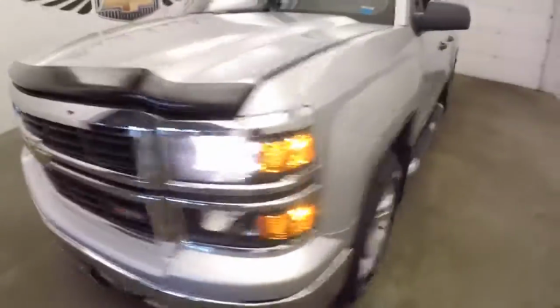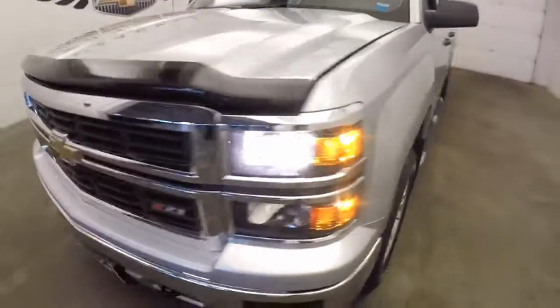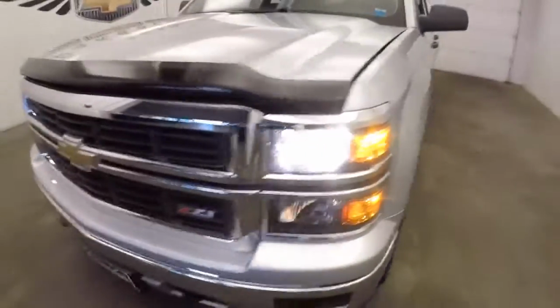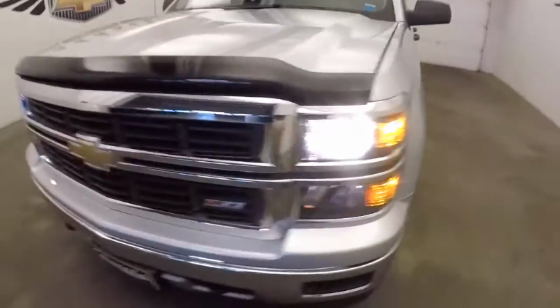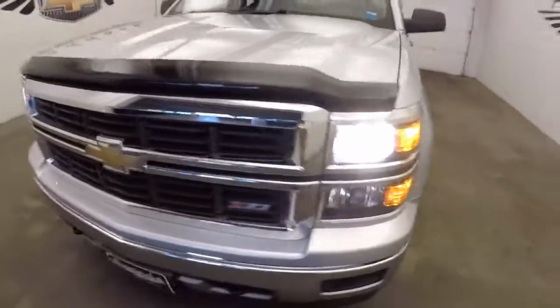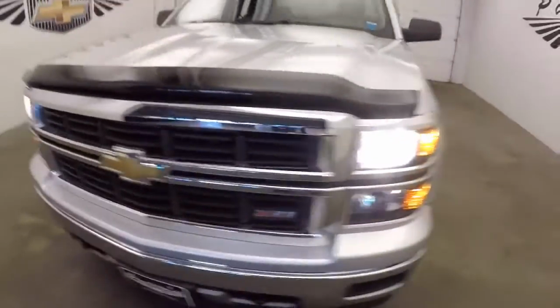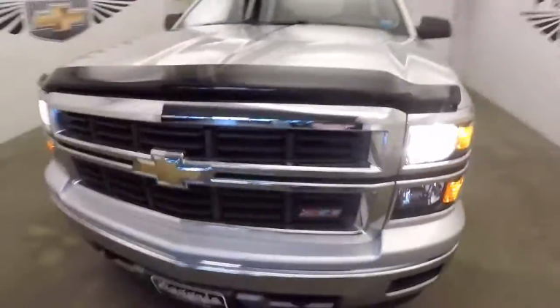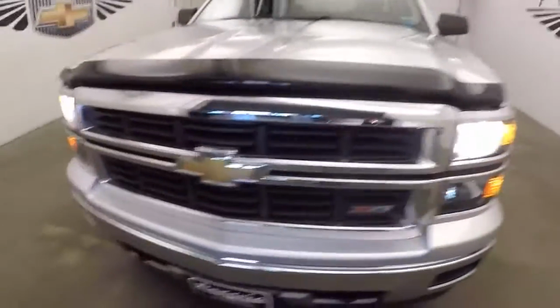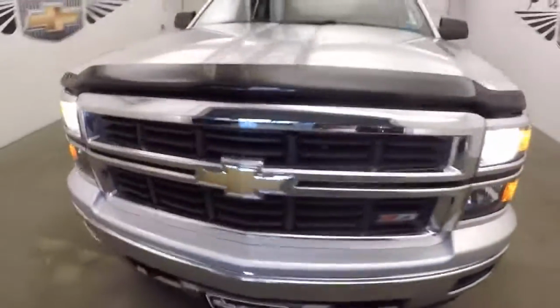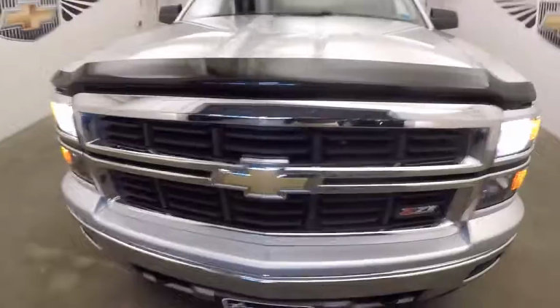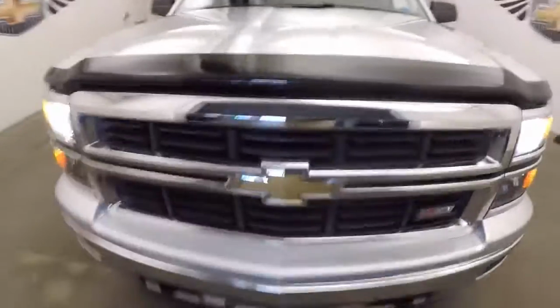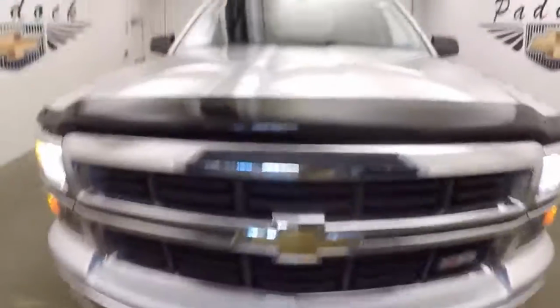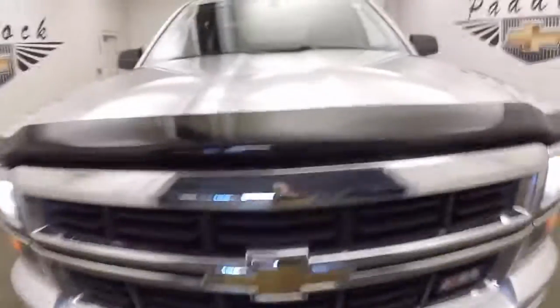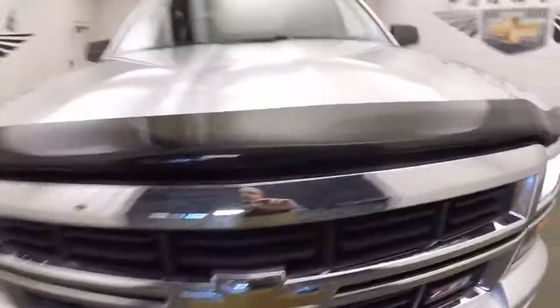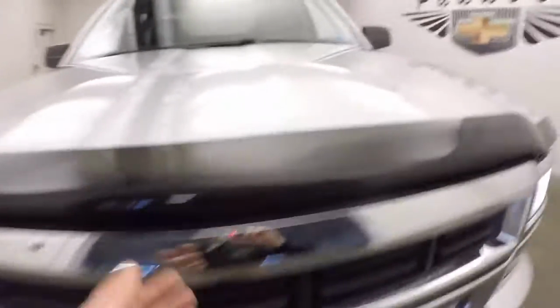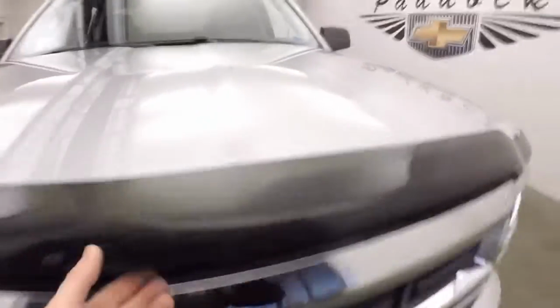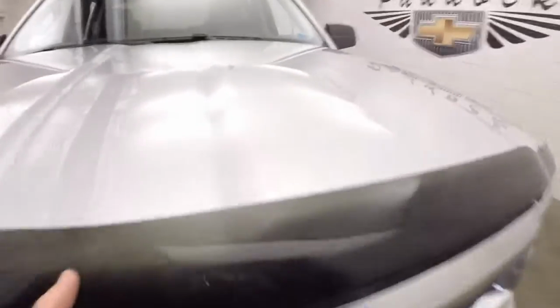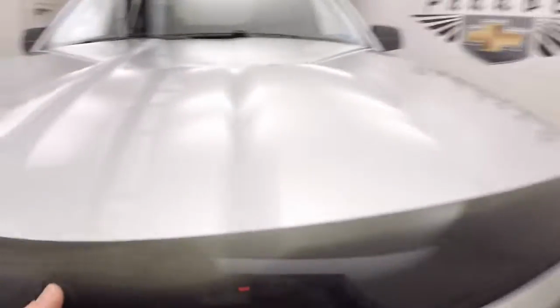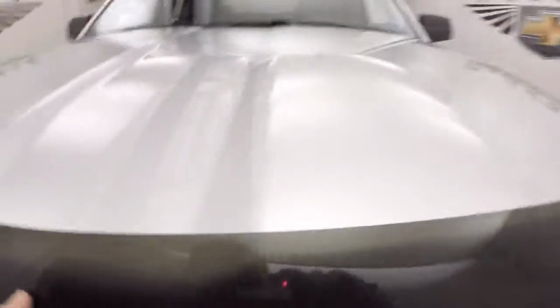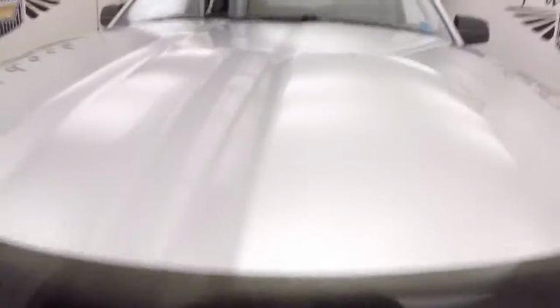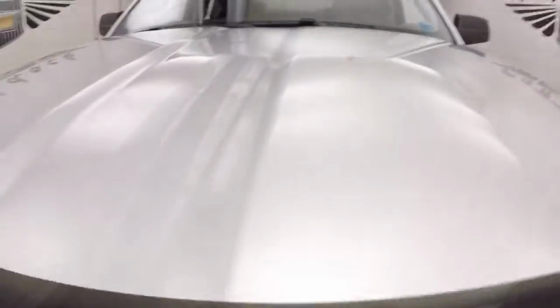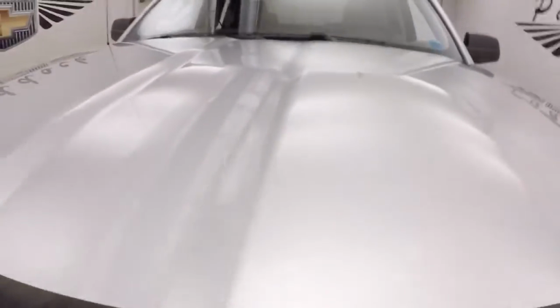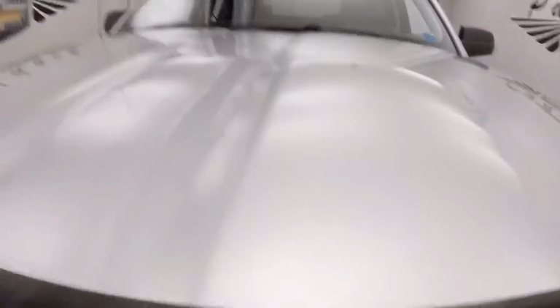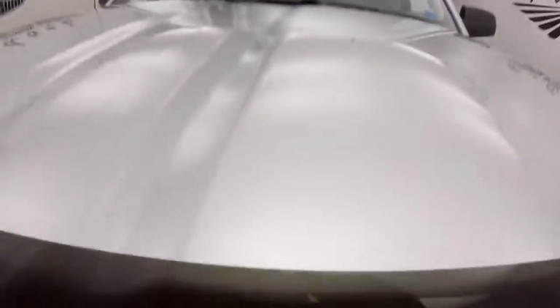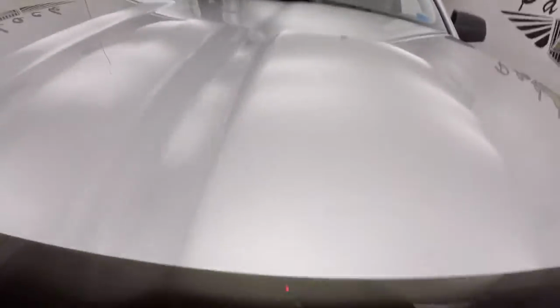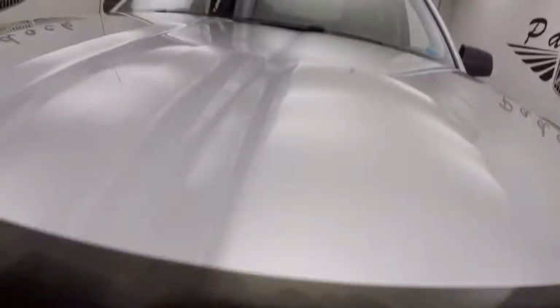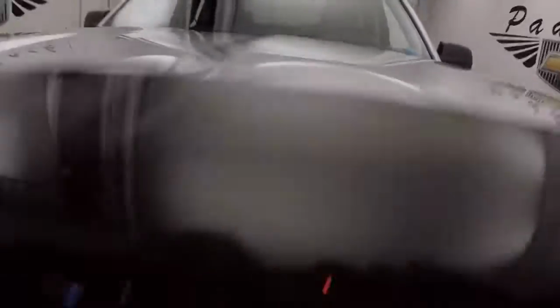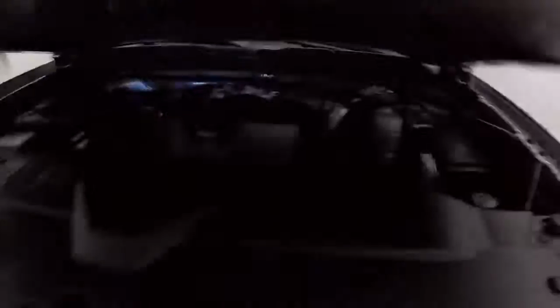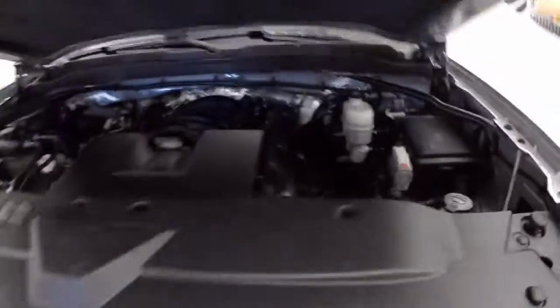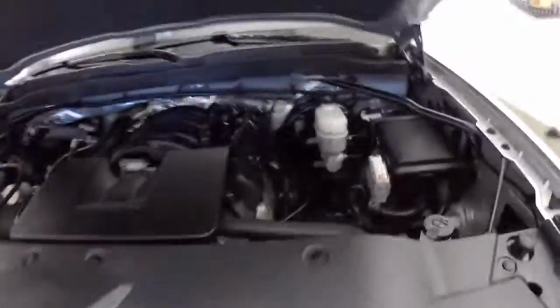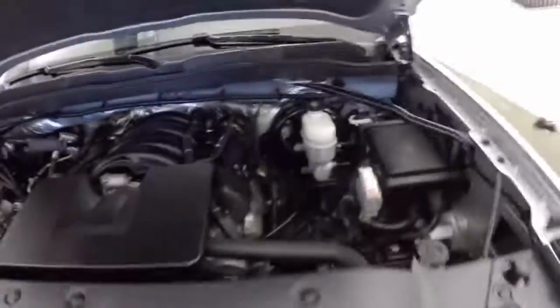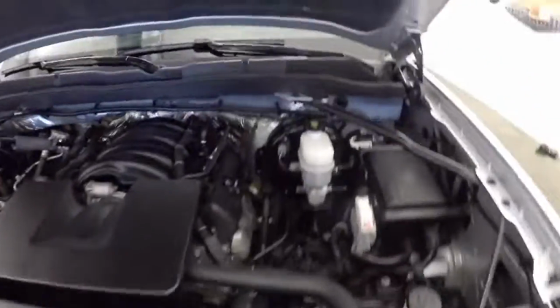Exterior paint is in great condition, bug guard — I mean this truck's got everything you can get.